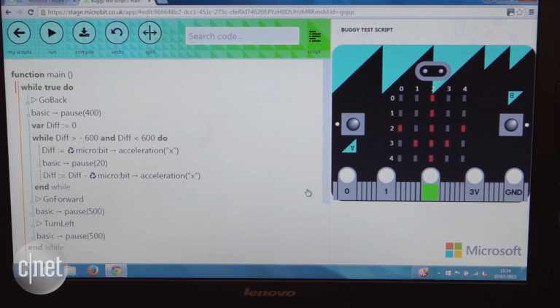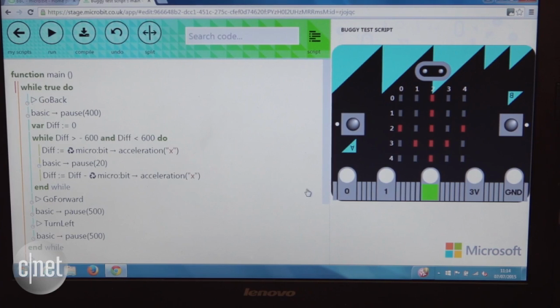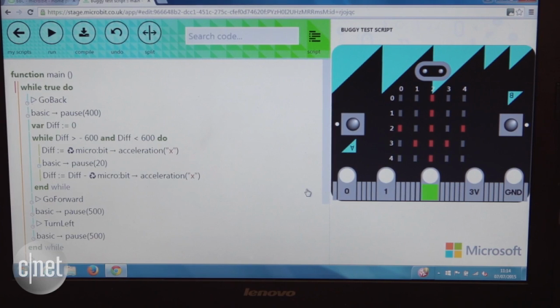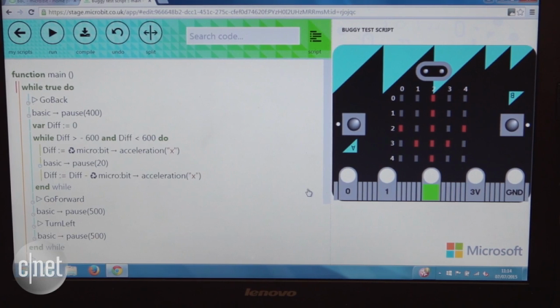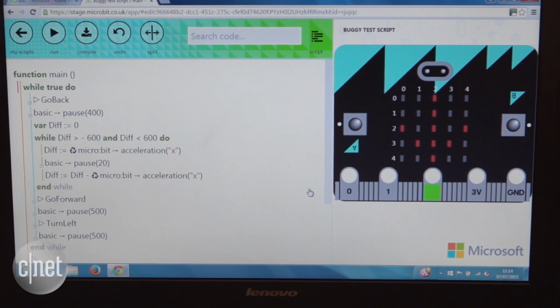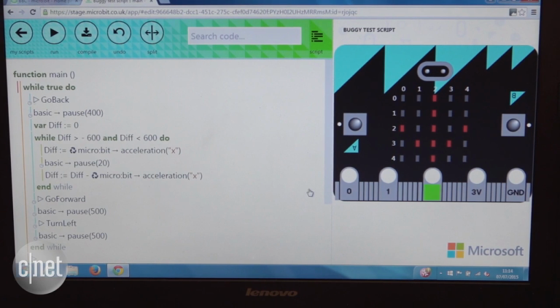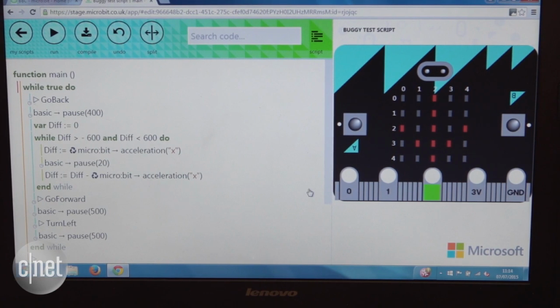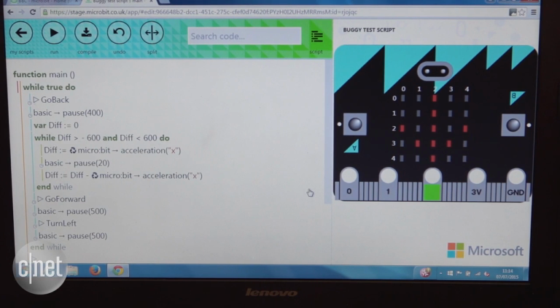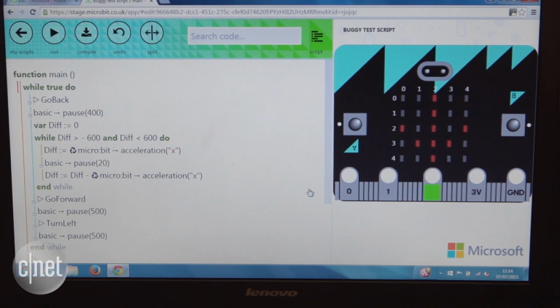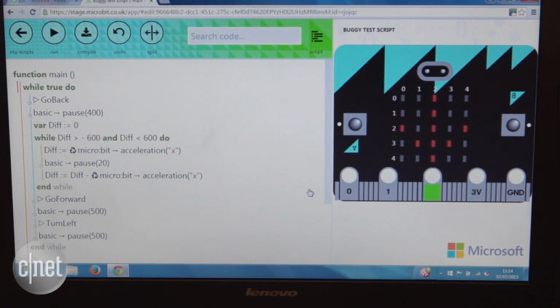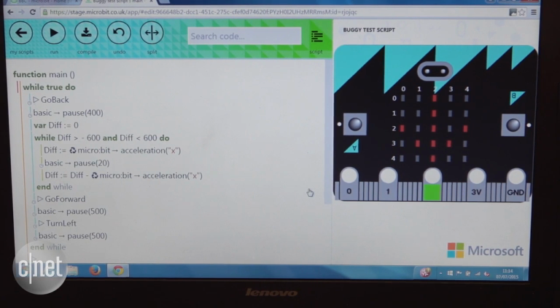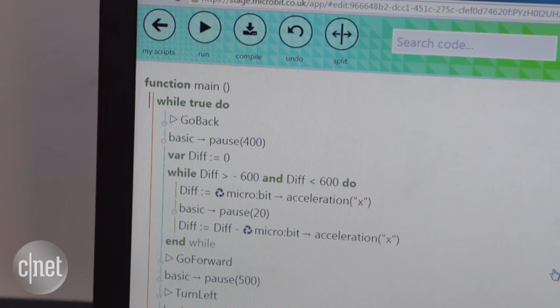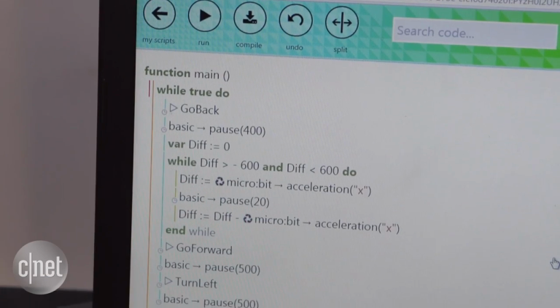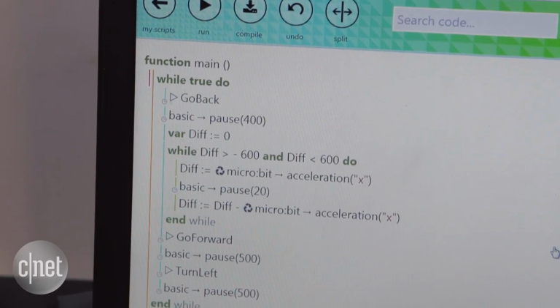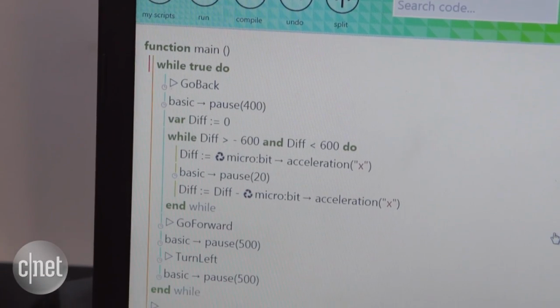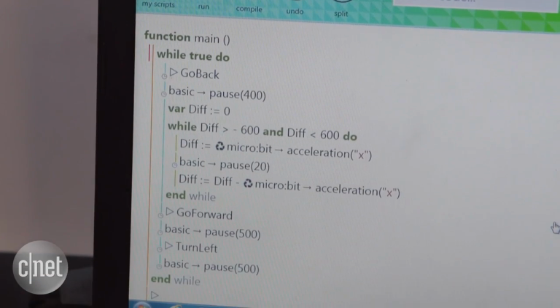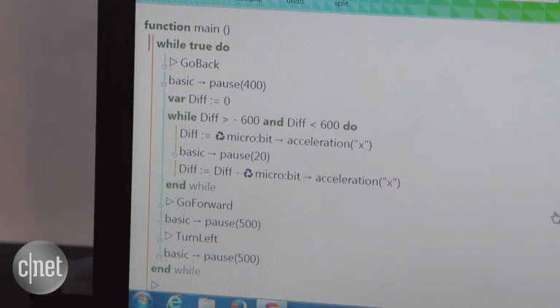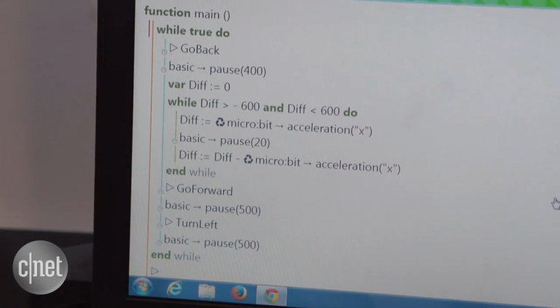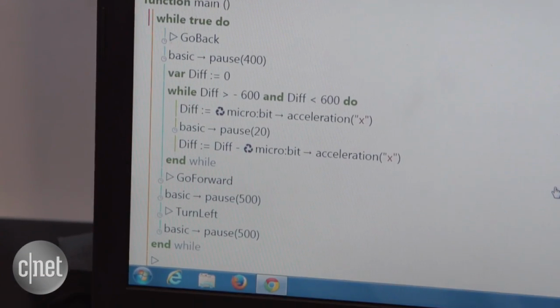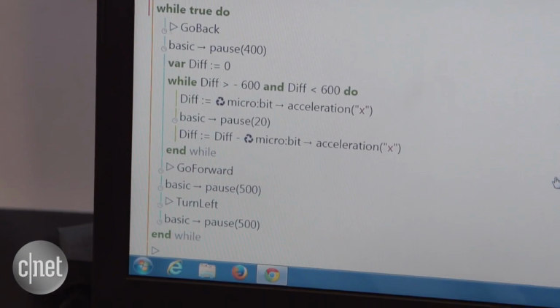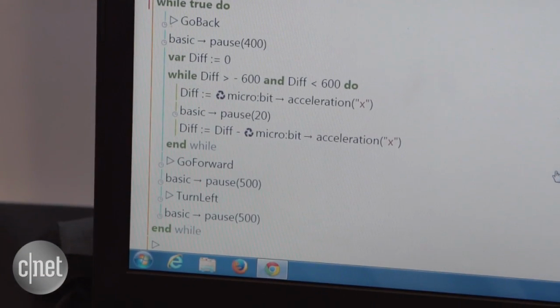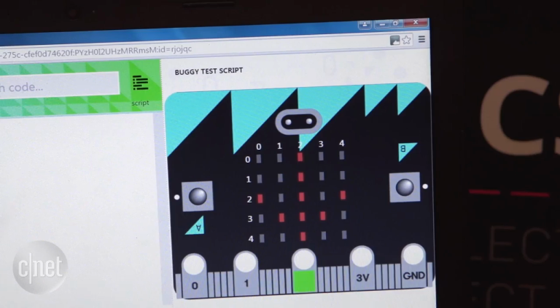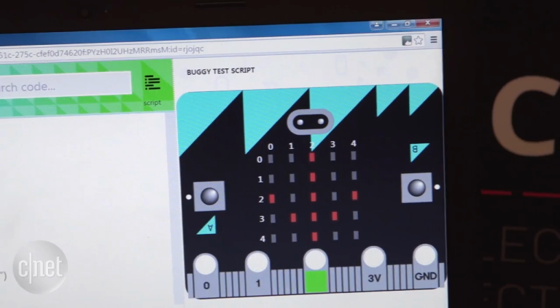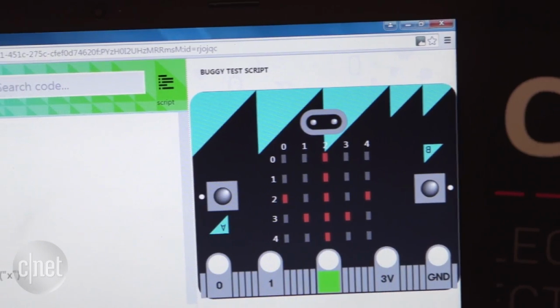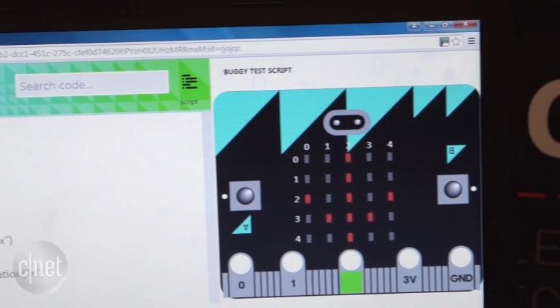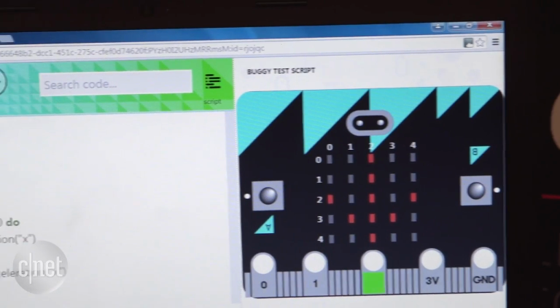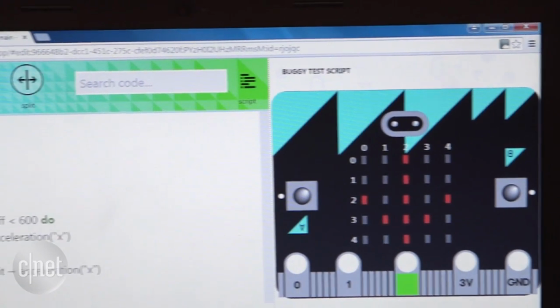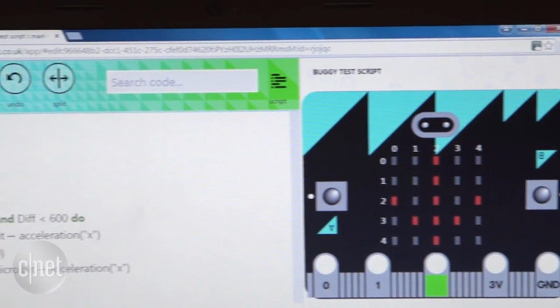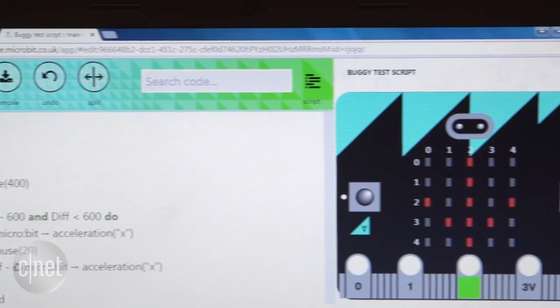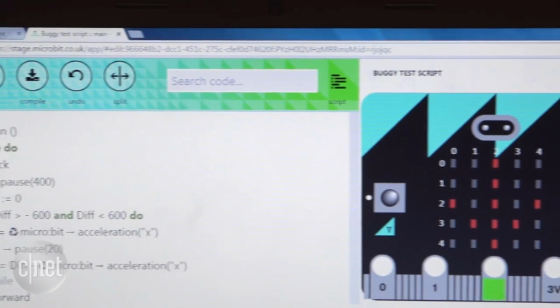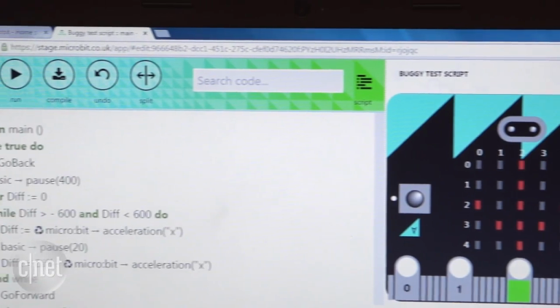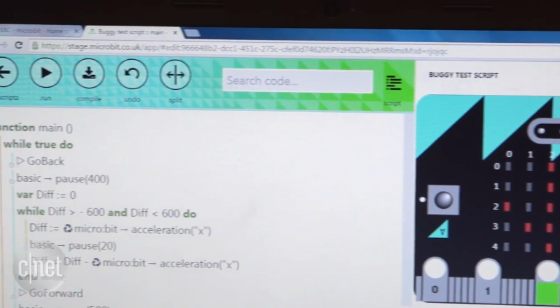Coding happens through a Microsoft-built interface which, because it's browser-based, can be accessed from loads of different devices.